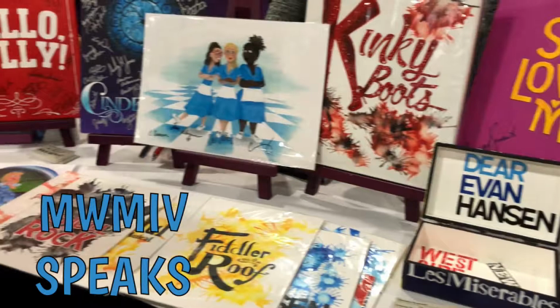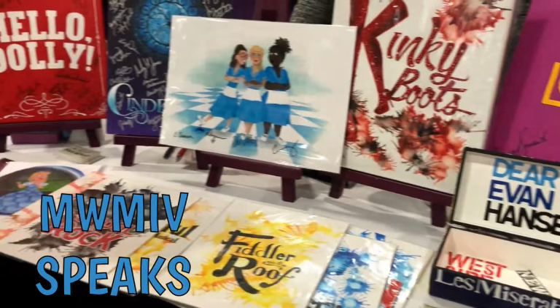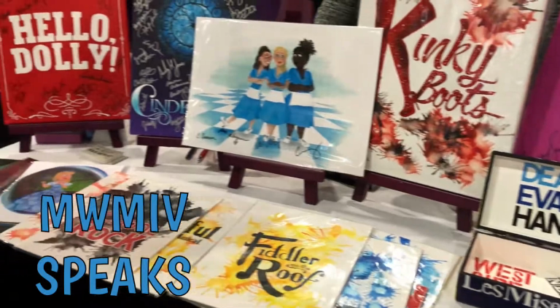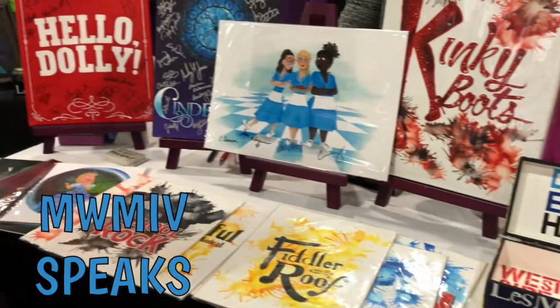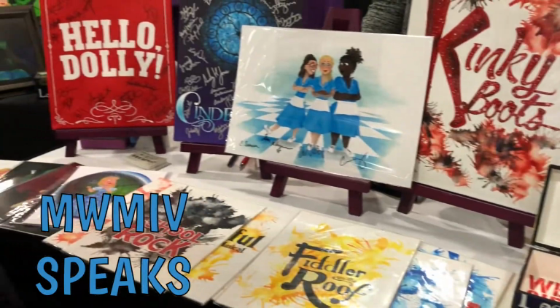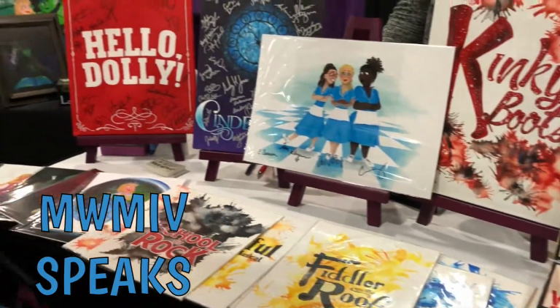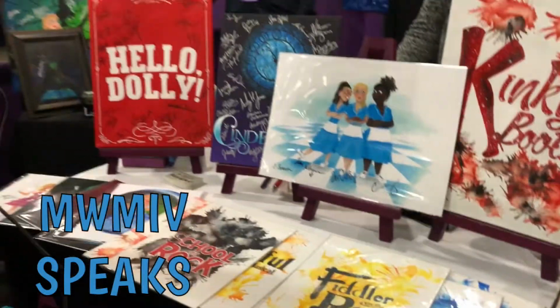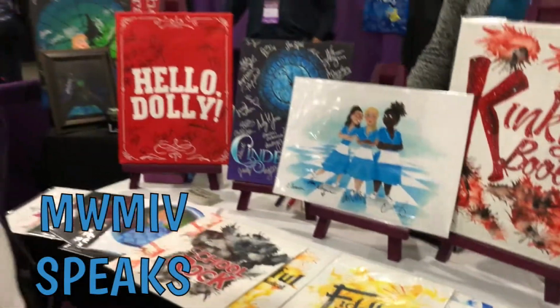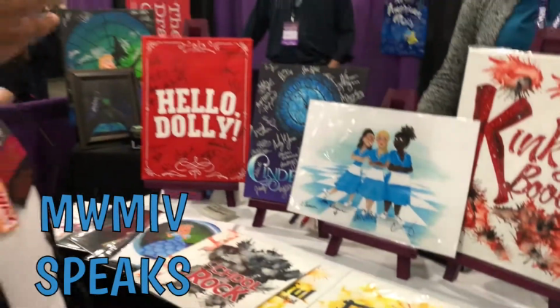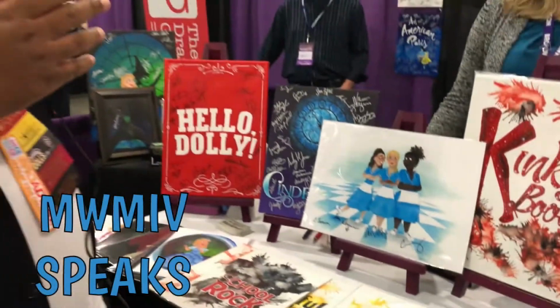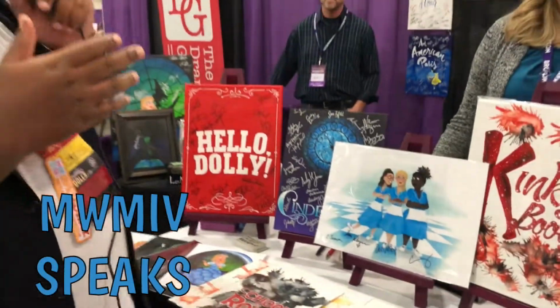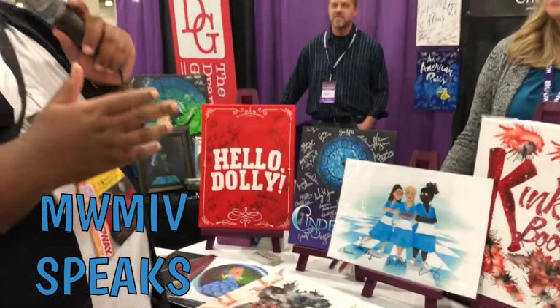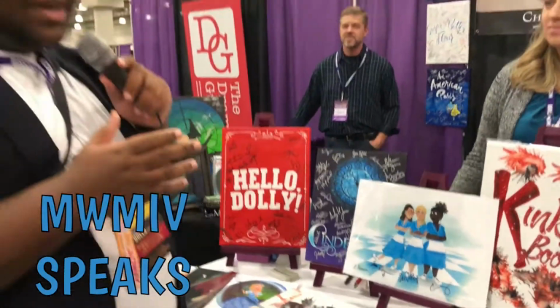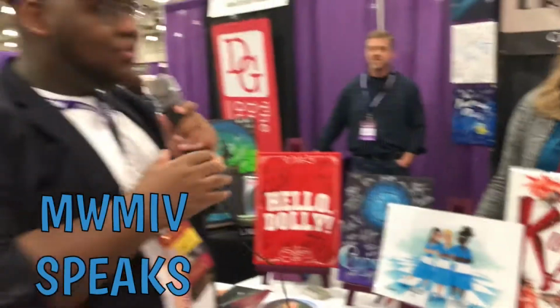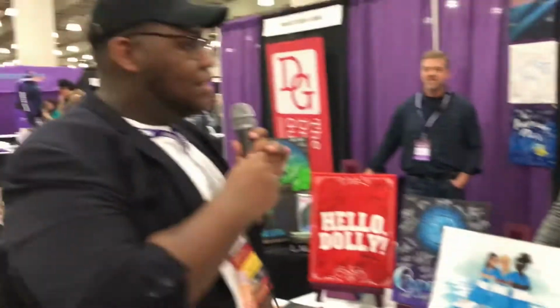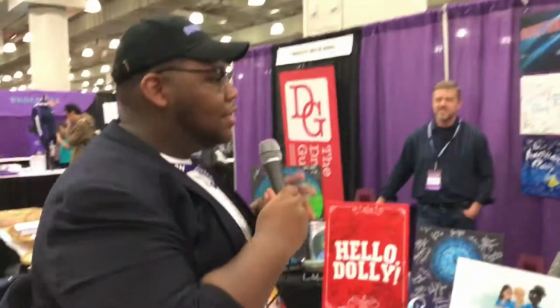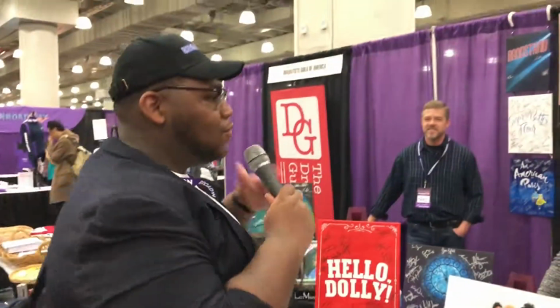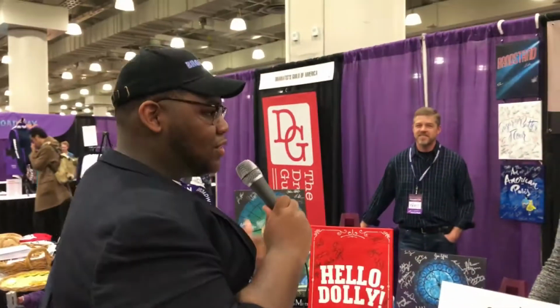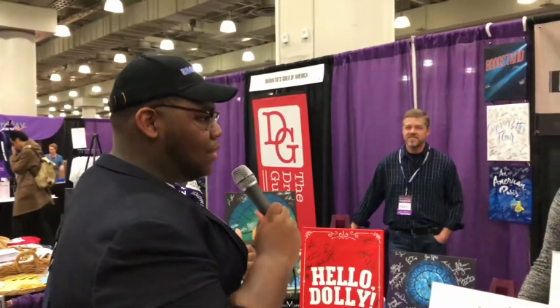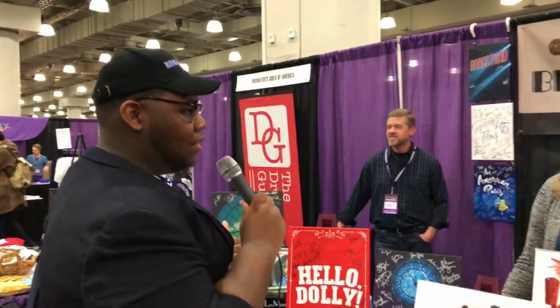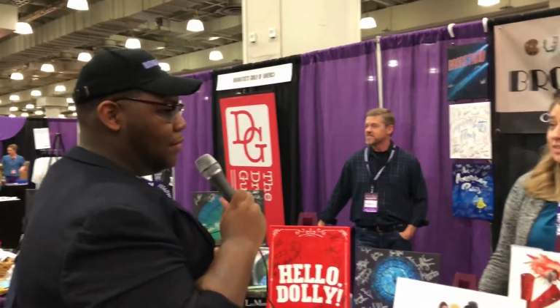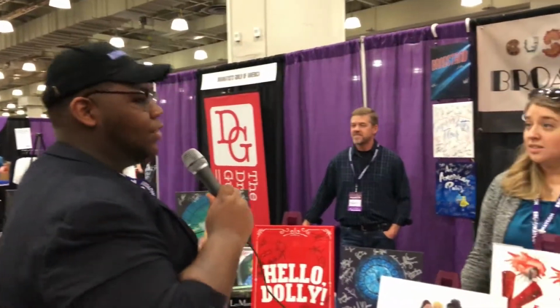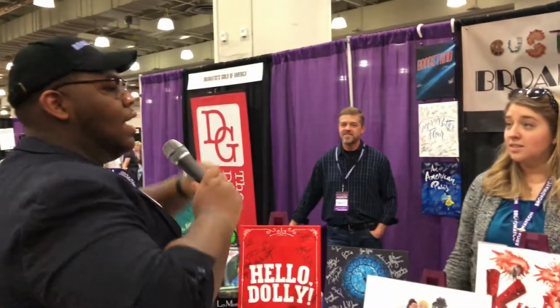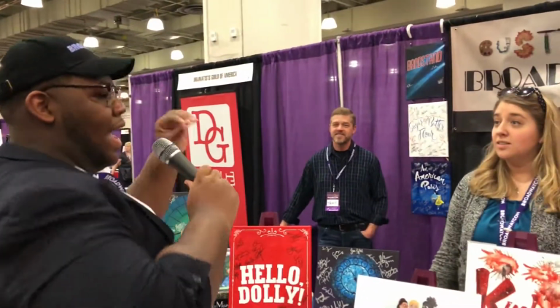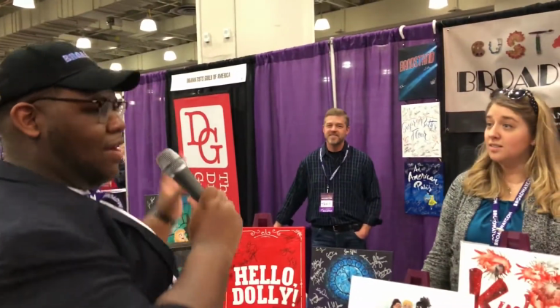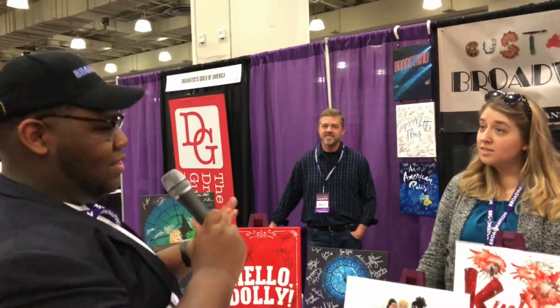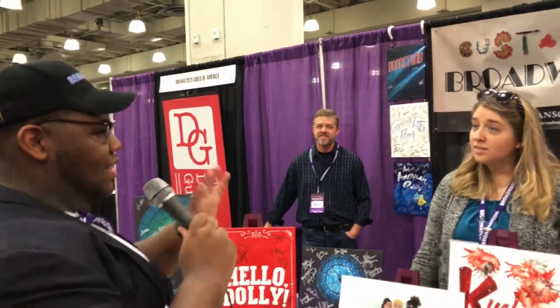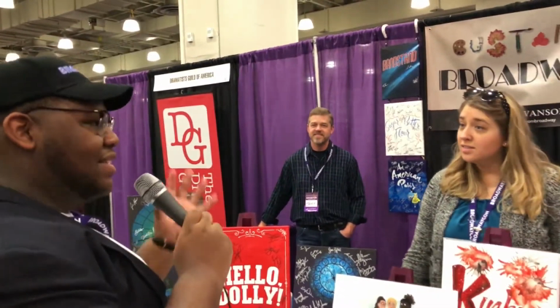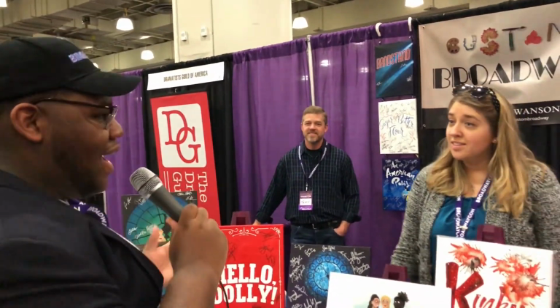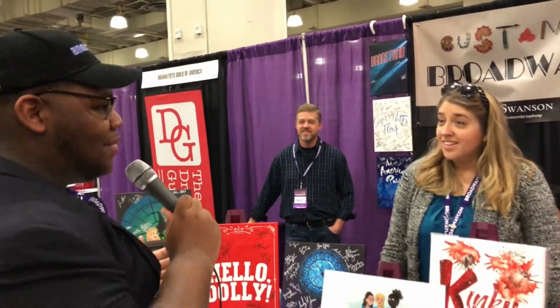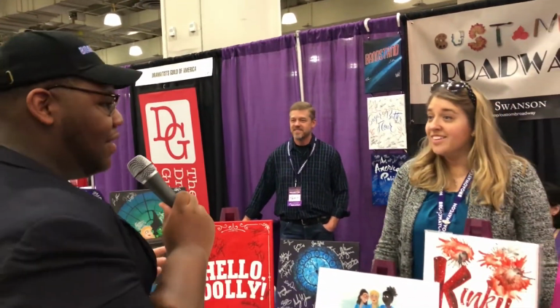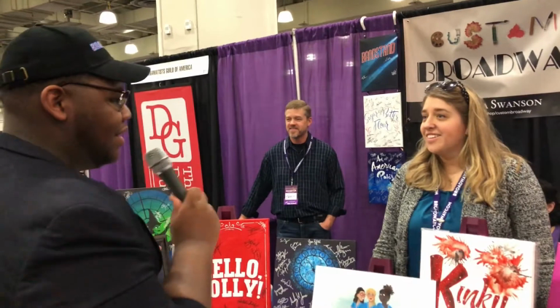All right guys, we're at the Custom Broadway booth right now, so can you tell us what's going on at the booth and all the things that are happening currently?